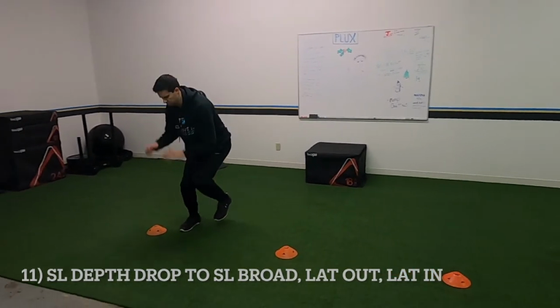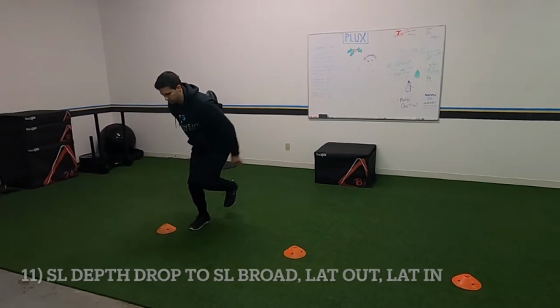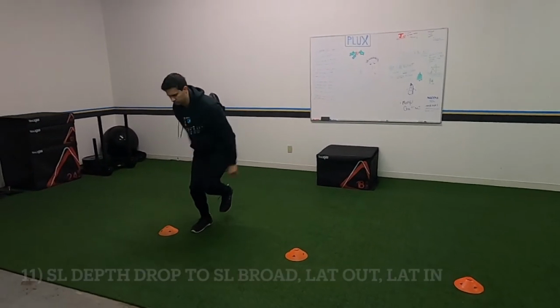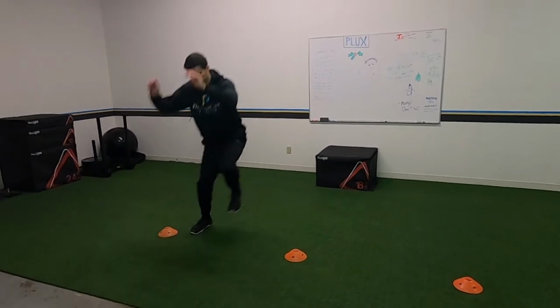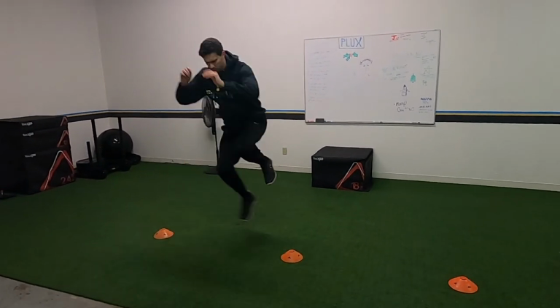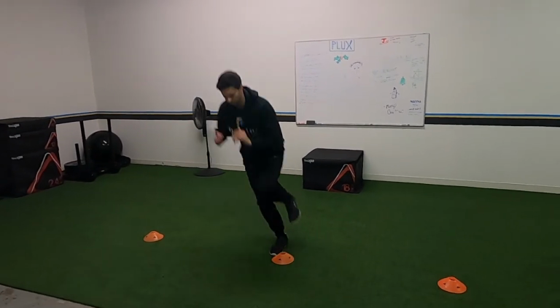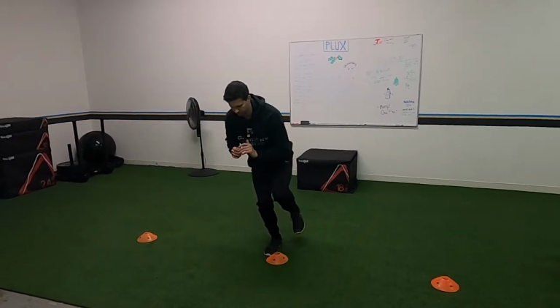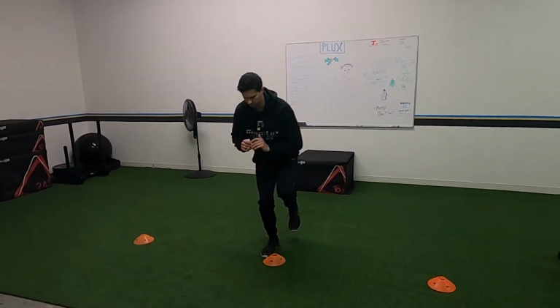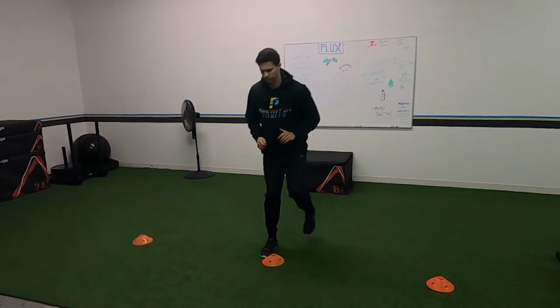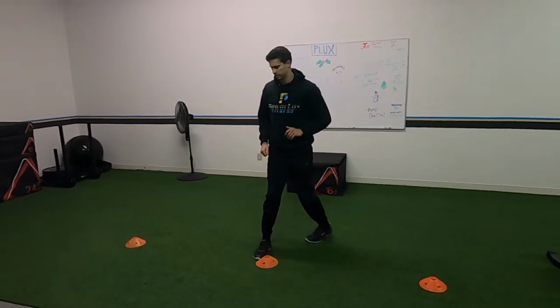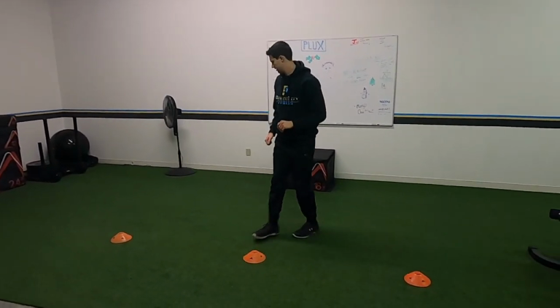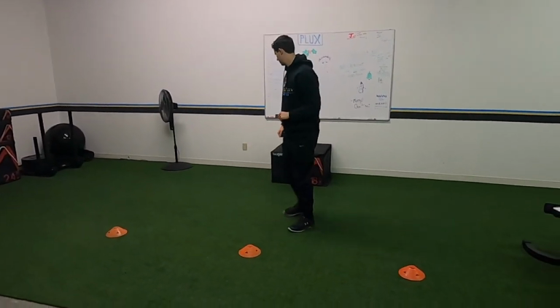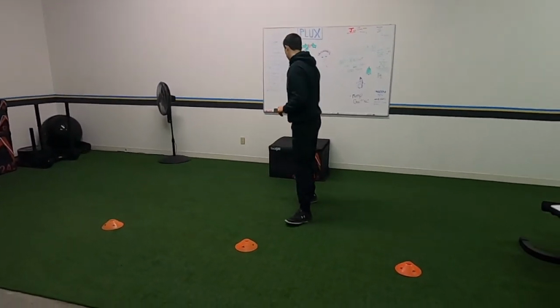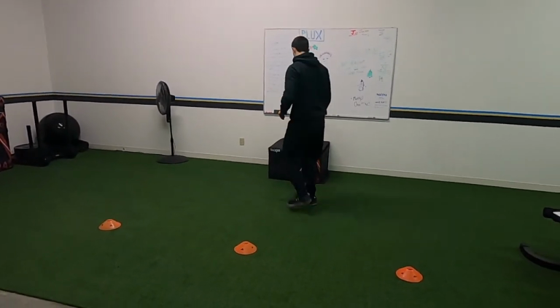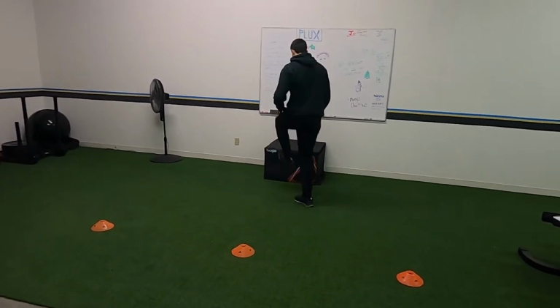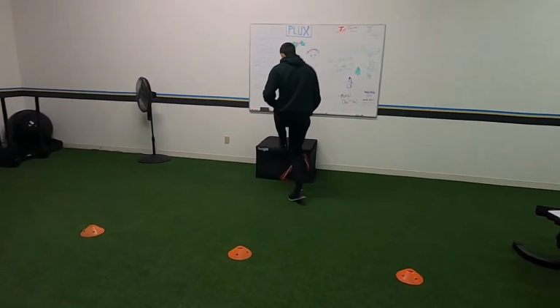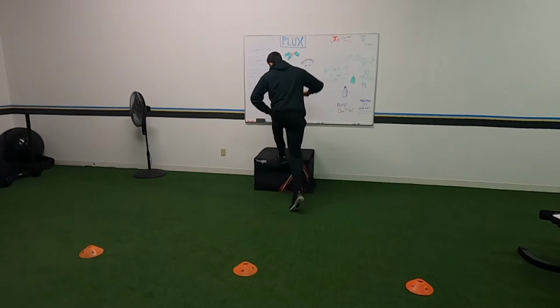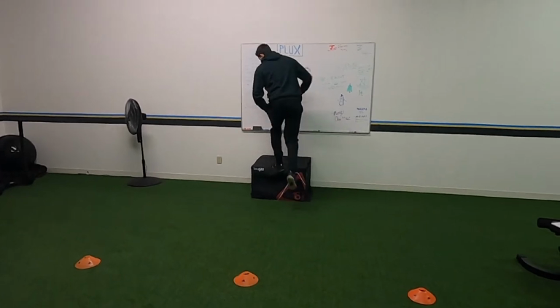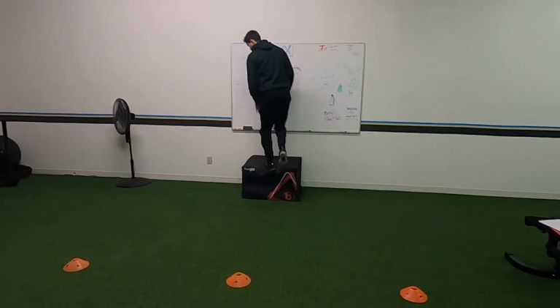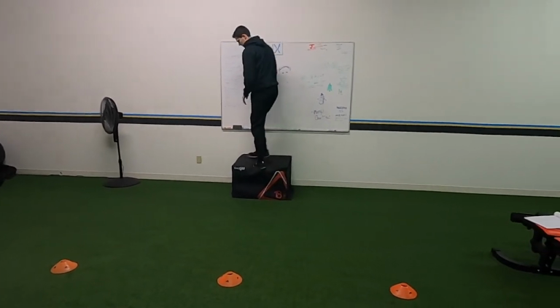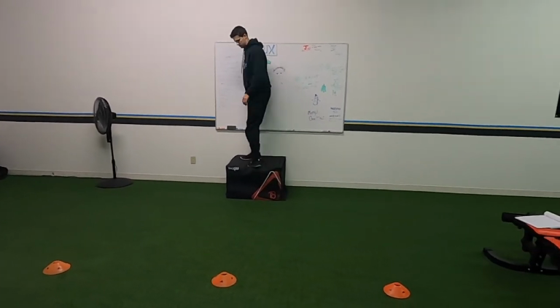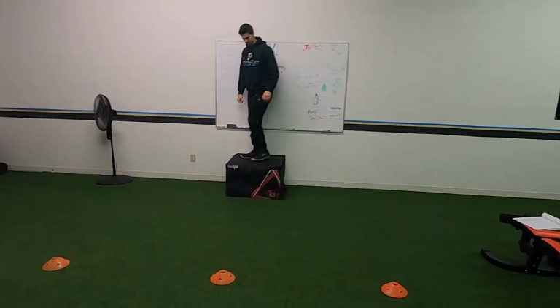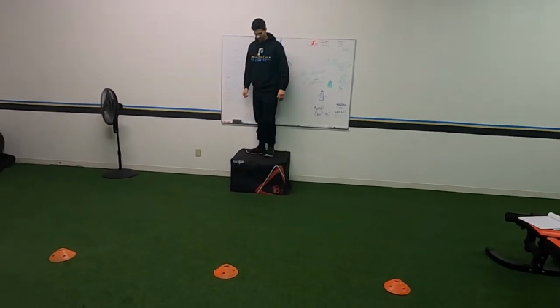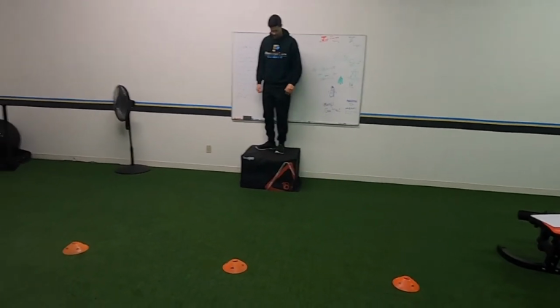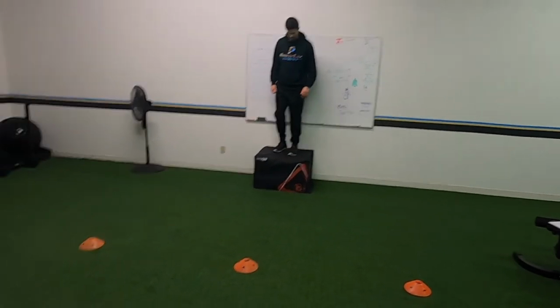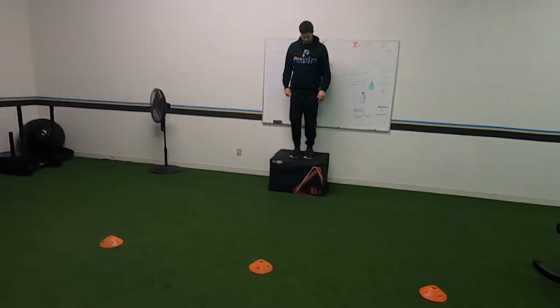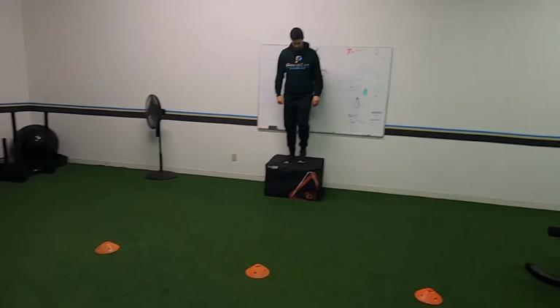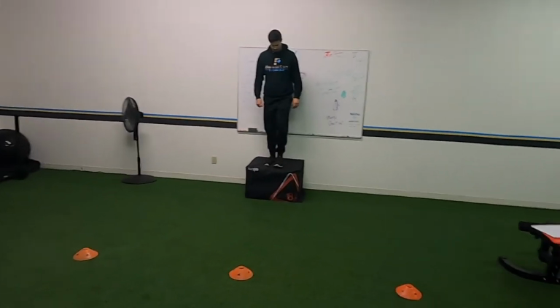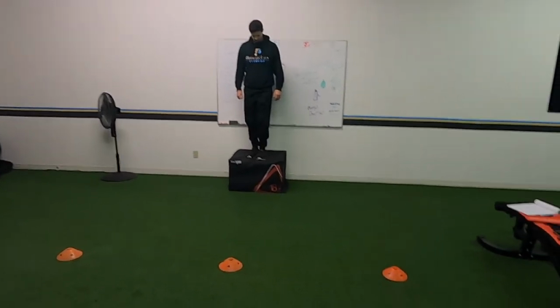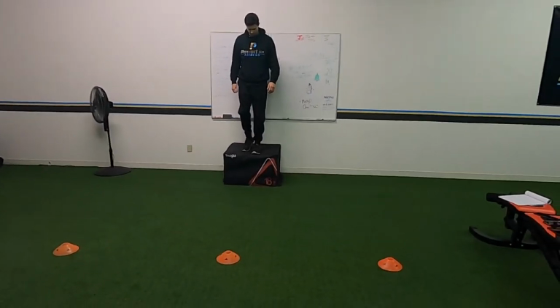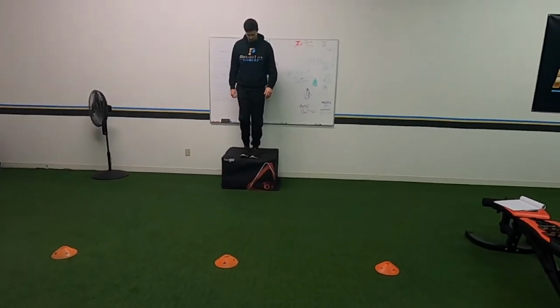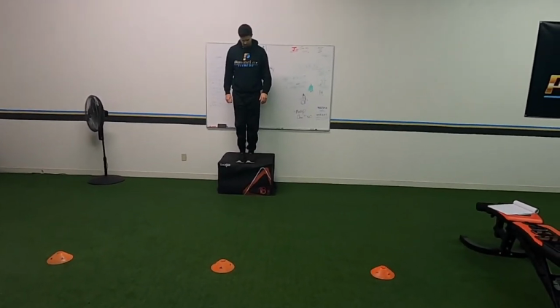Progression: single leg depth drop to a single leg broad jump, single leg lateral jump out, single leg lateral jump back in. You're going to go on each leg. If you can't do this single leg, by all means do it double leg.